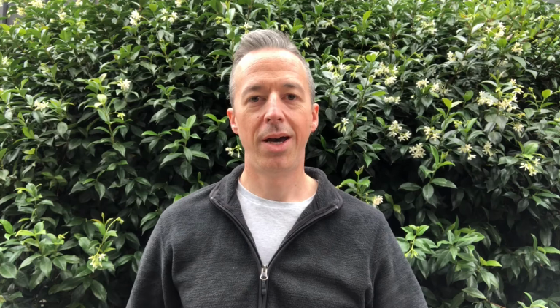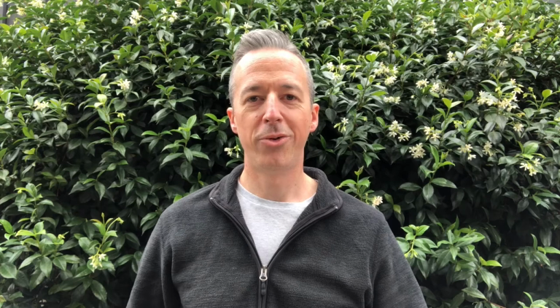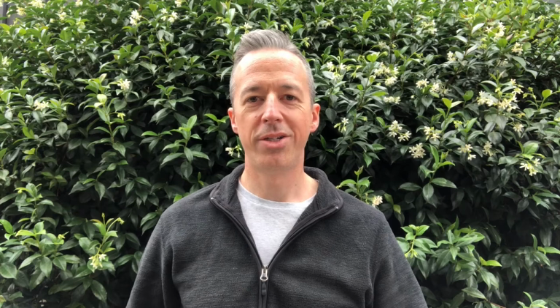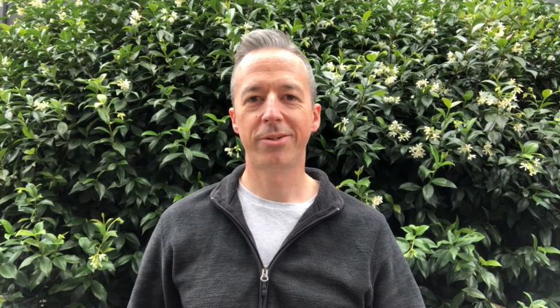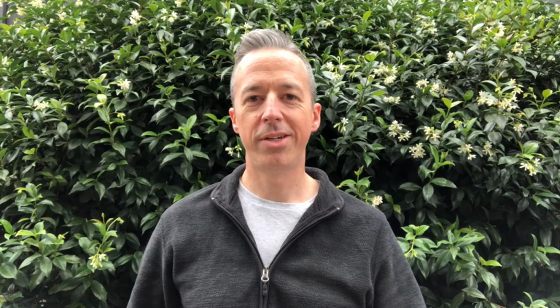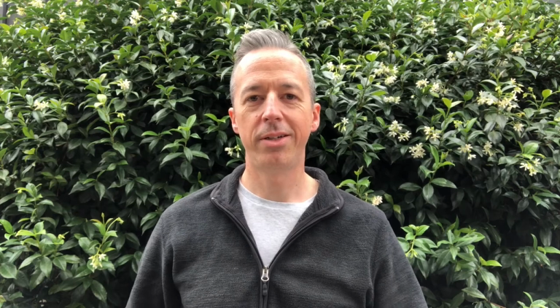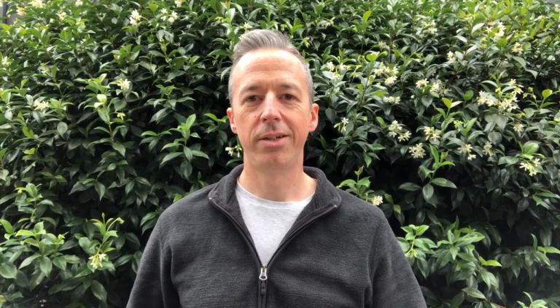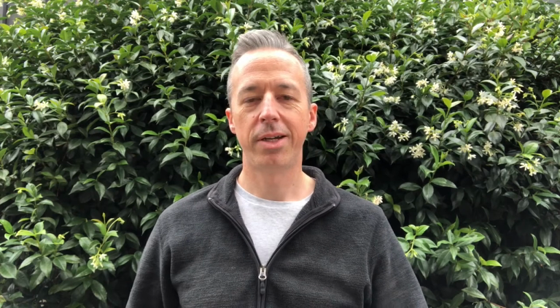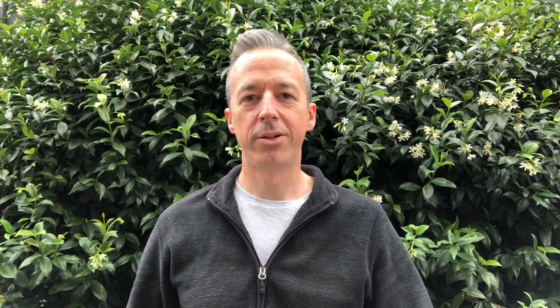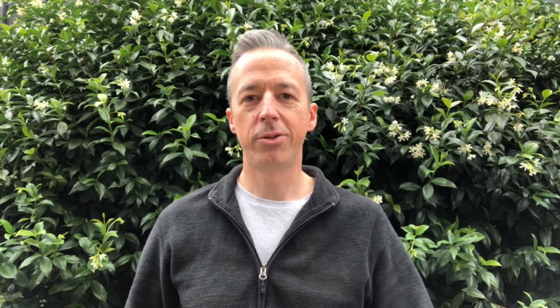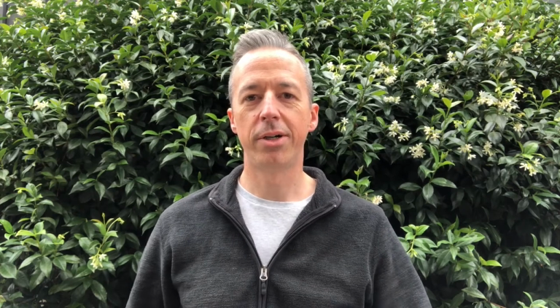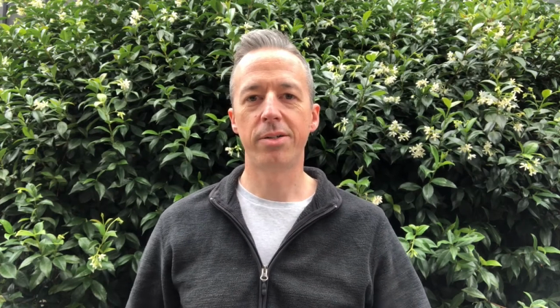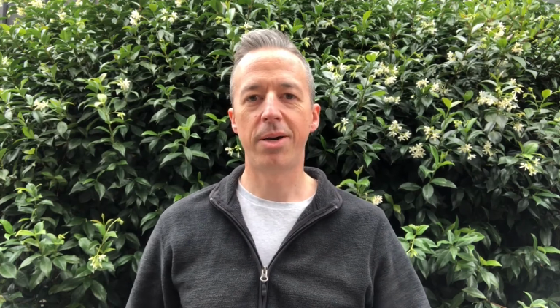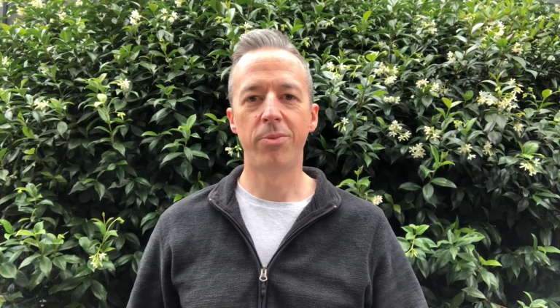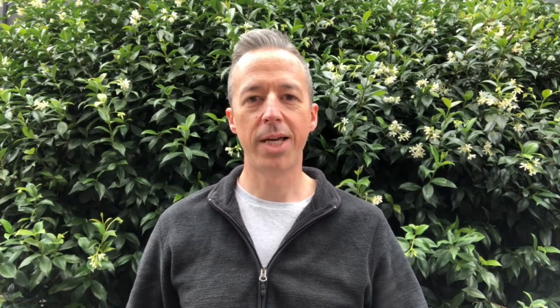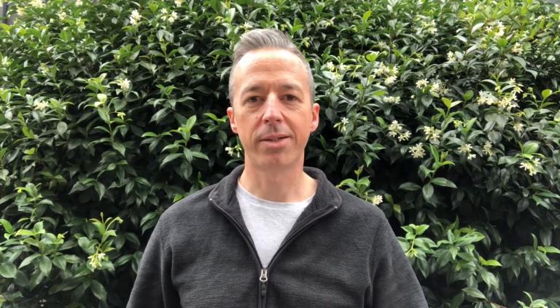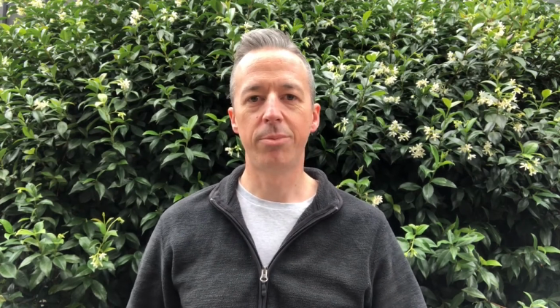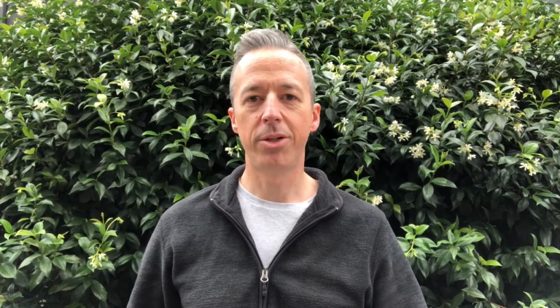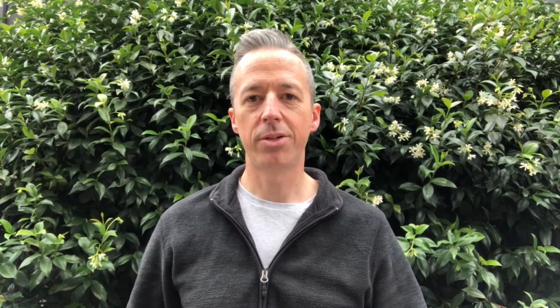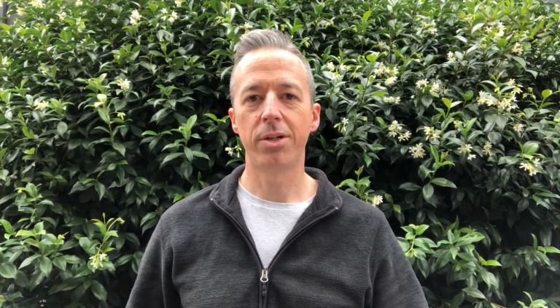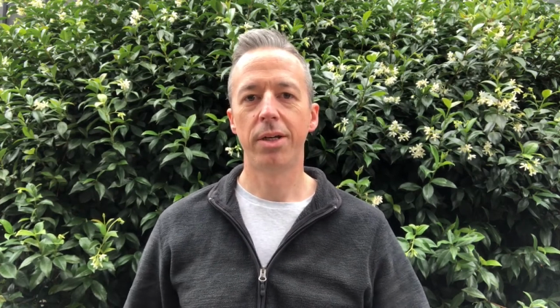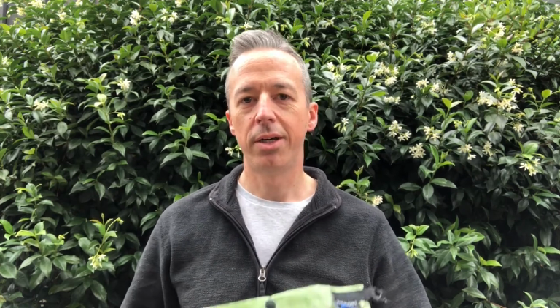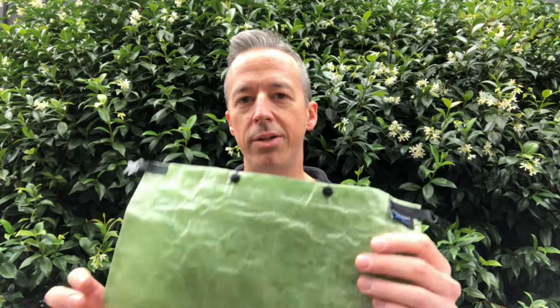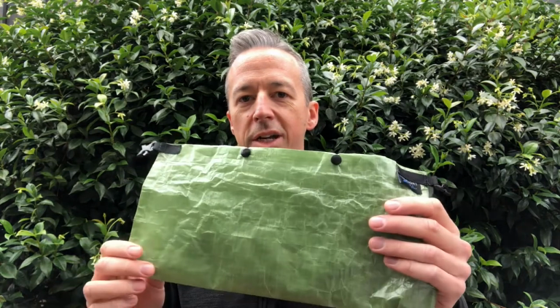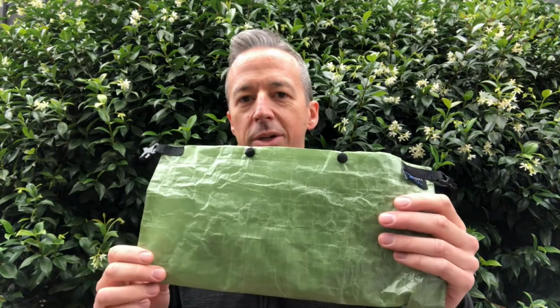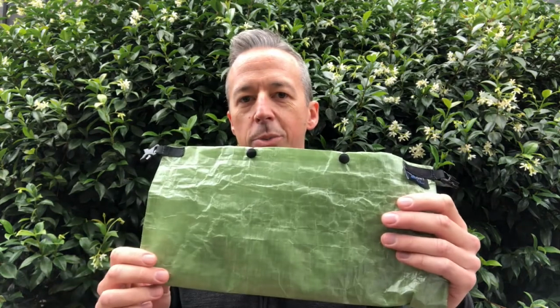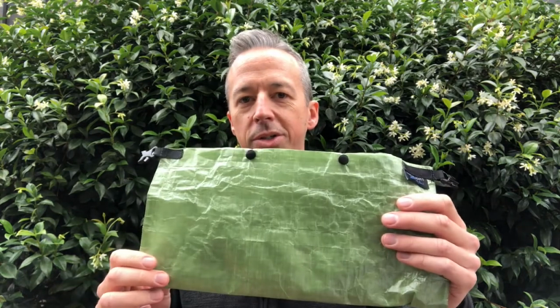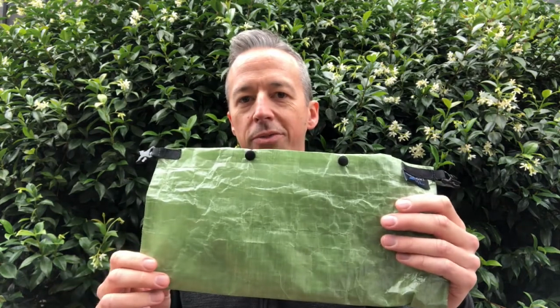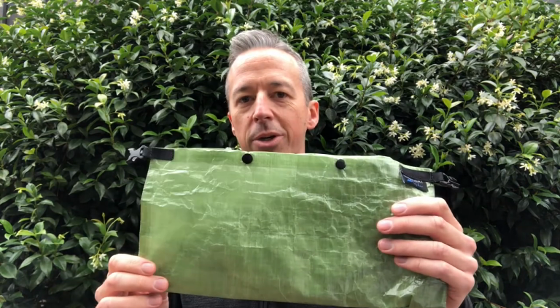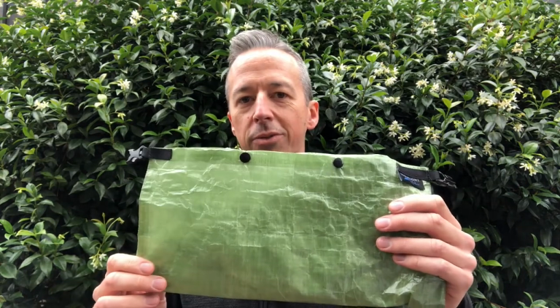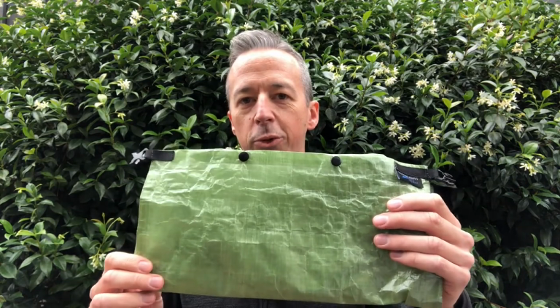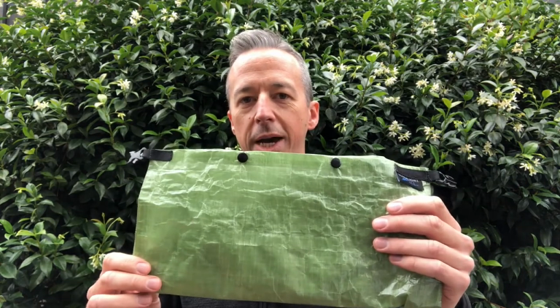Hey everyone, it's Chris here. Today I'm going to talk to you guys about my latest gear purchase, a Dyneema Composite Fabric Food Bag.